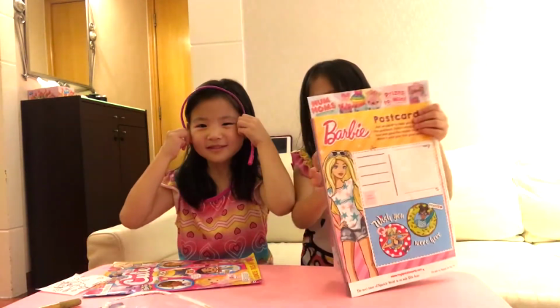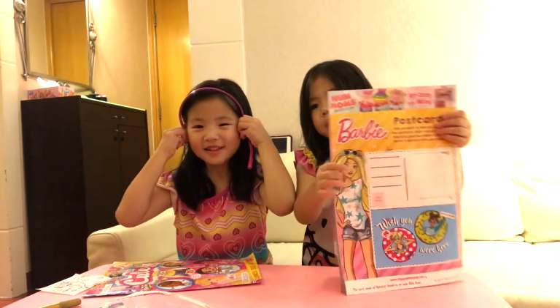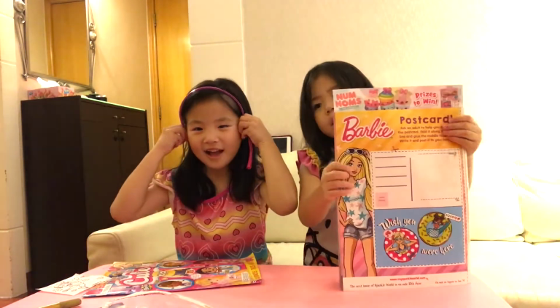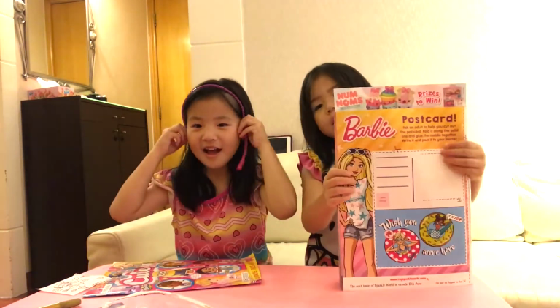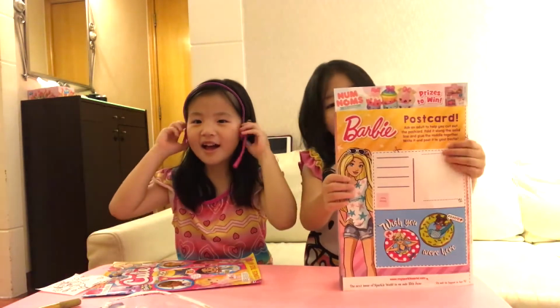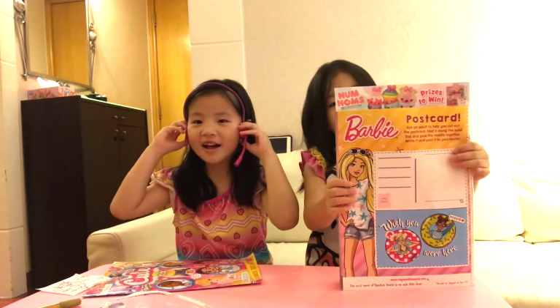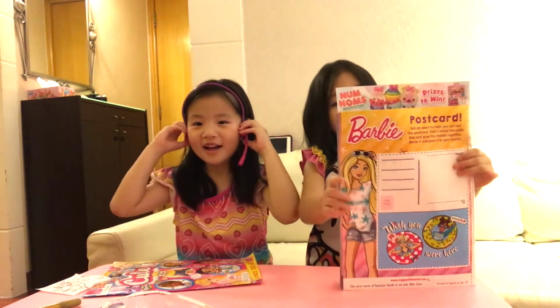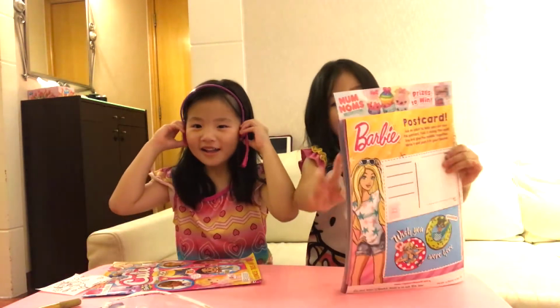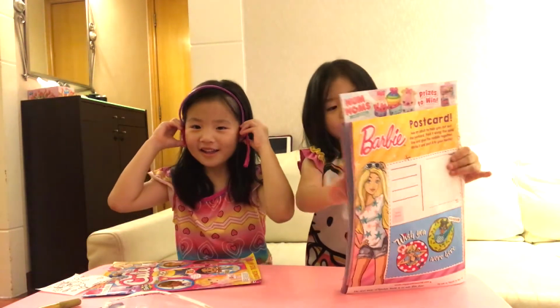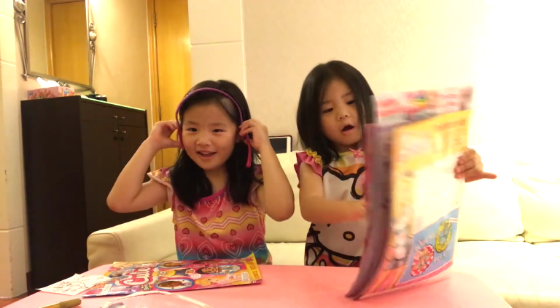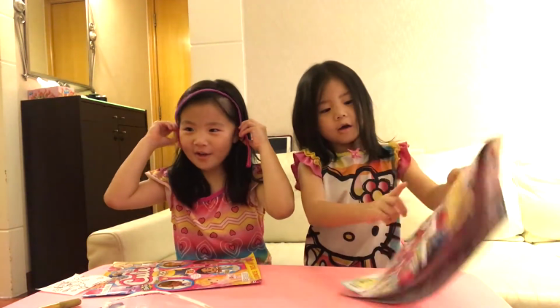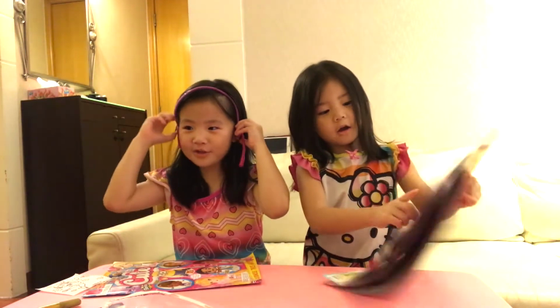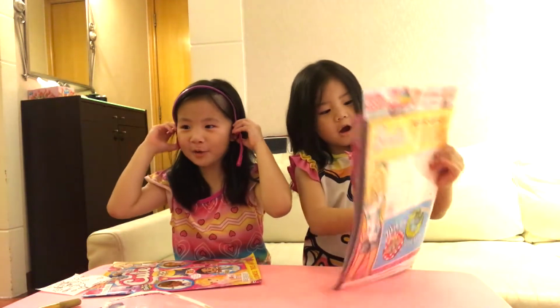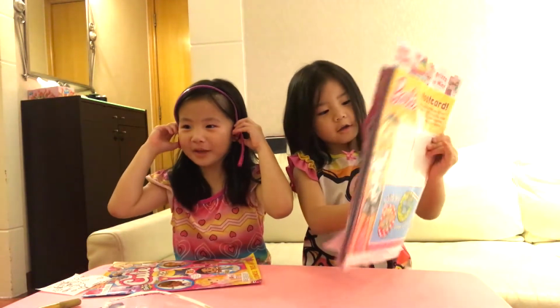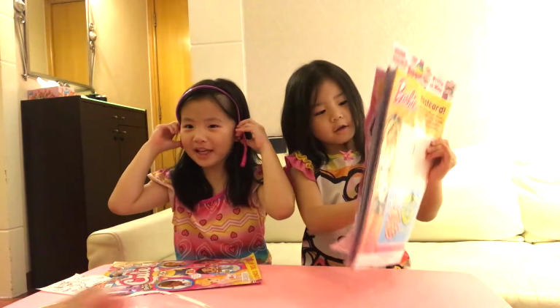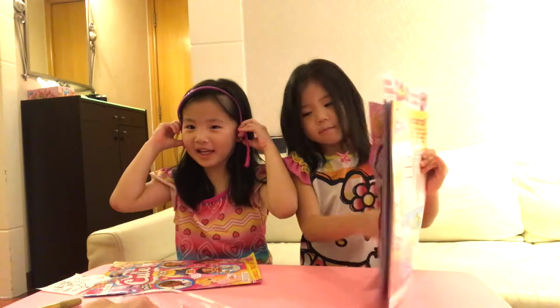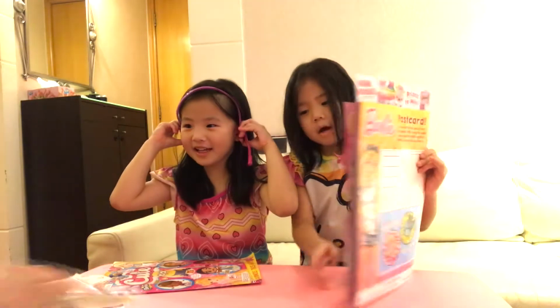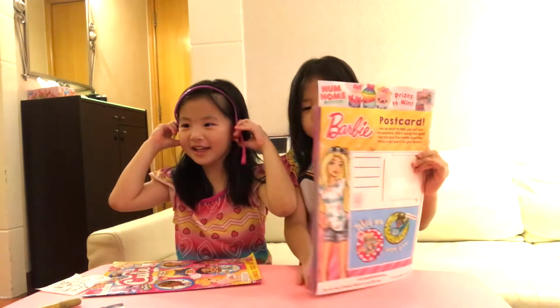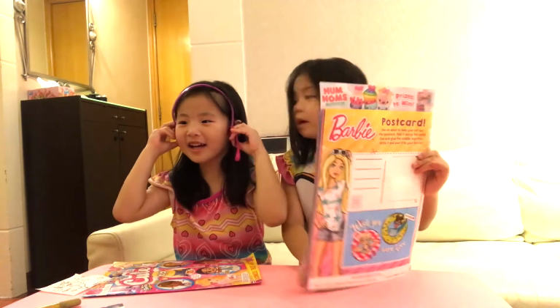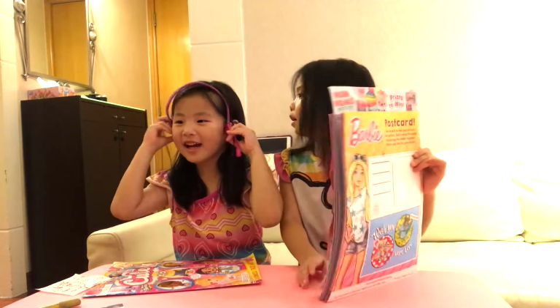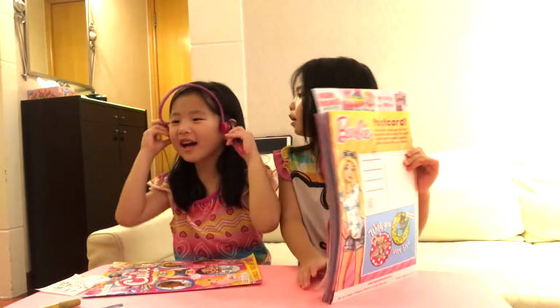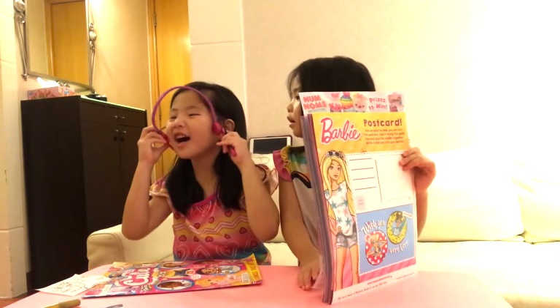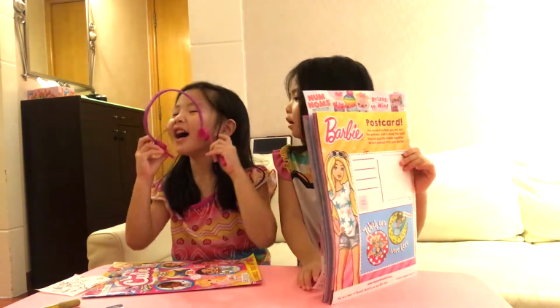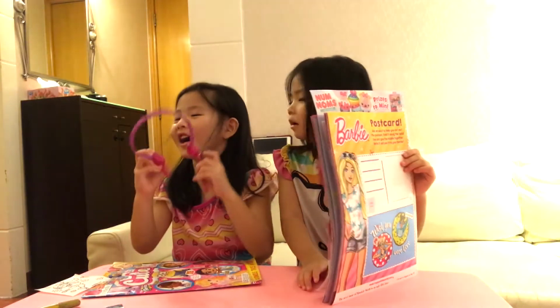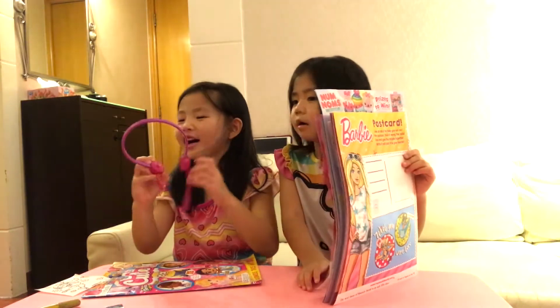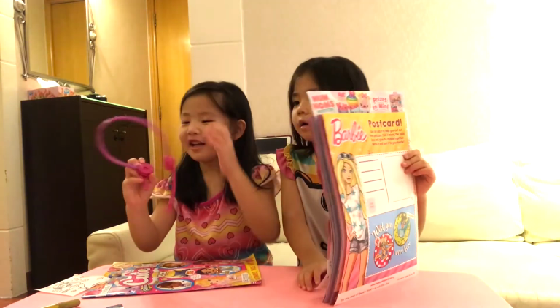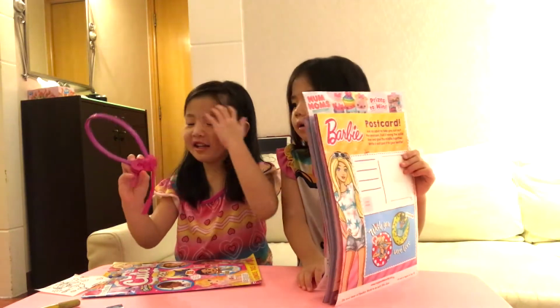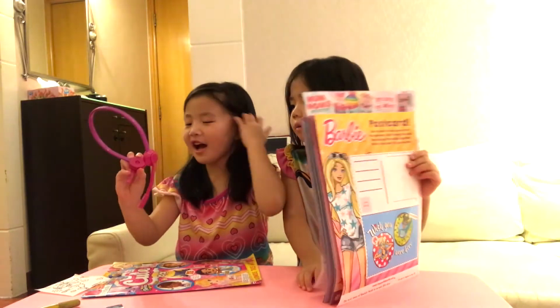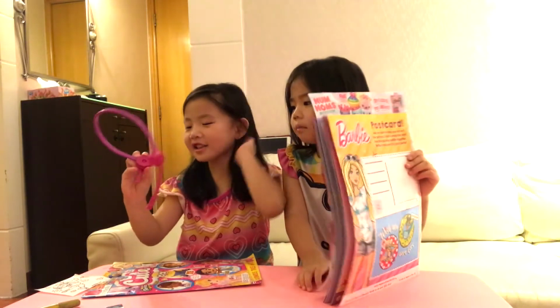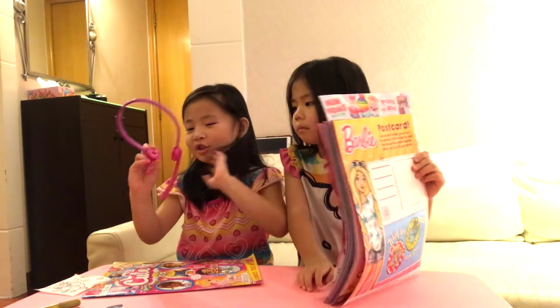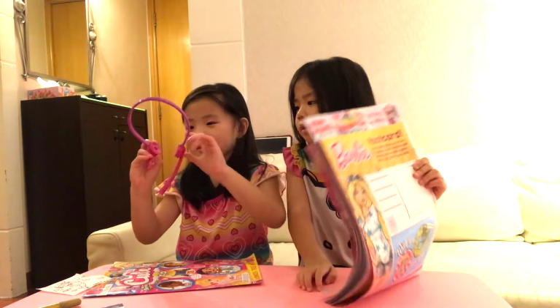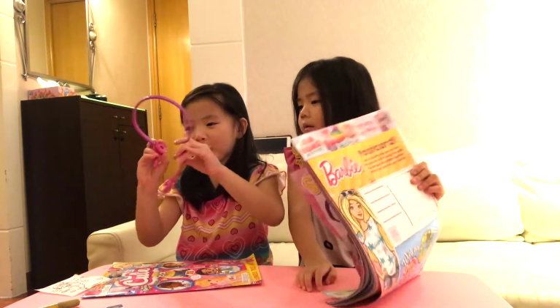Mommy? Yes? I'm too big. Mommy. It's too small for you? Yeah, it's too small.